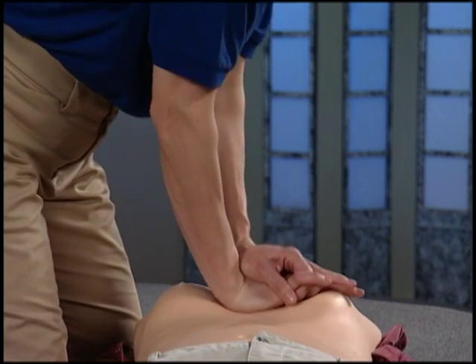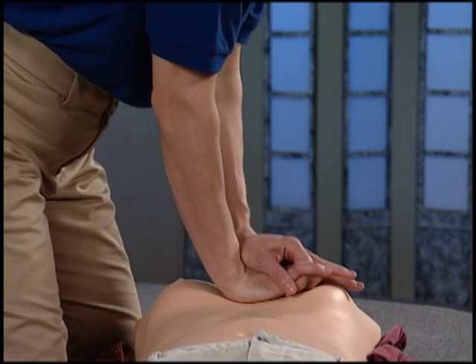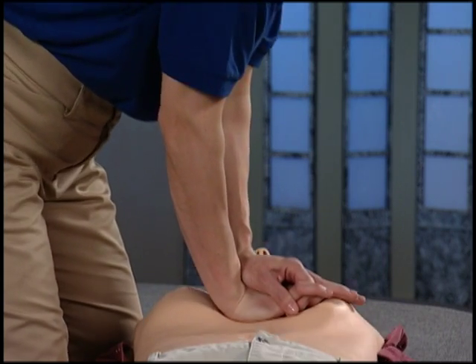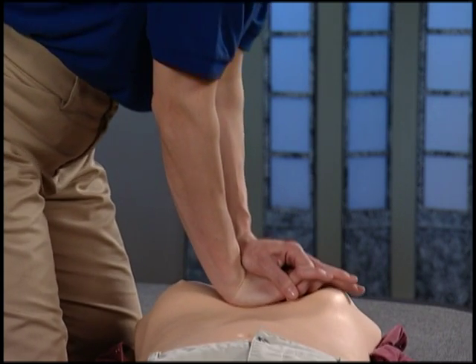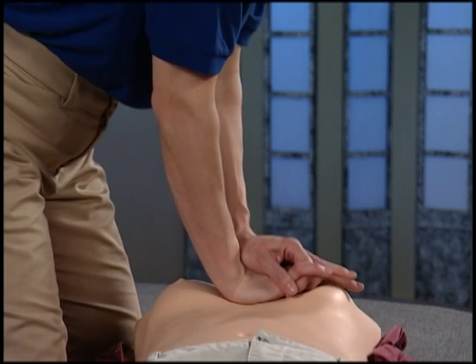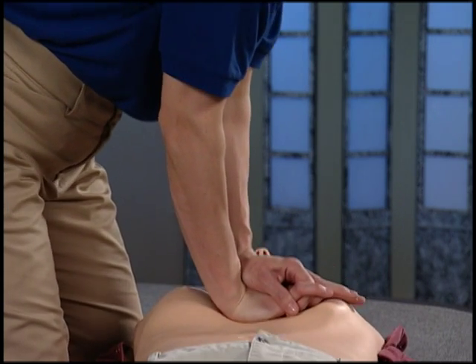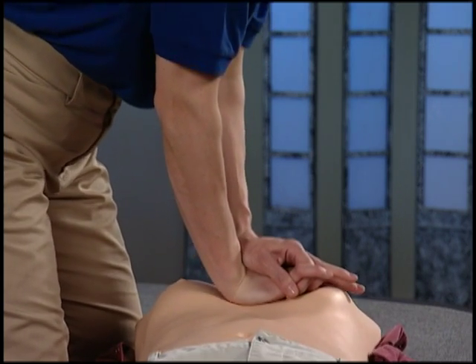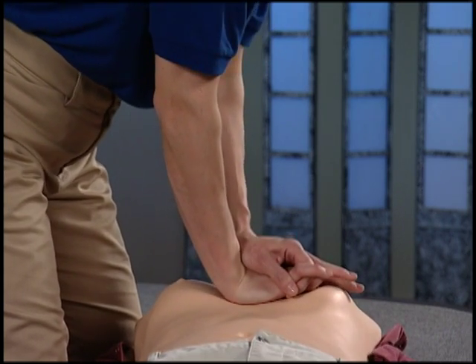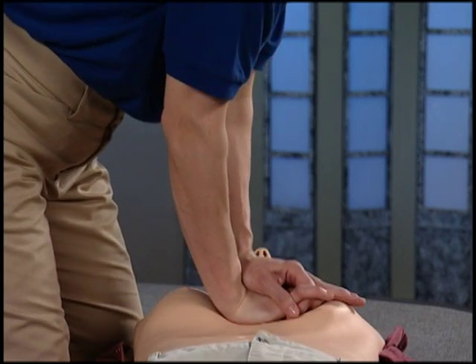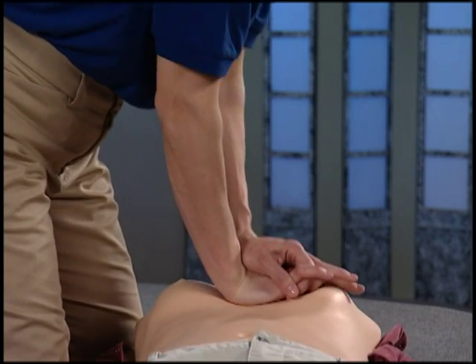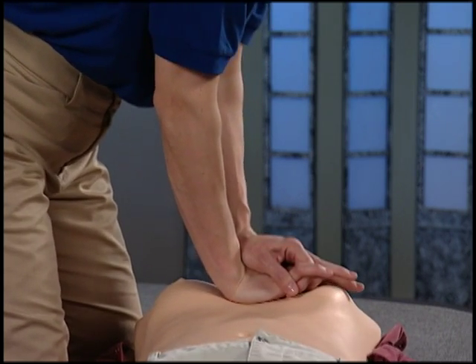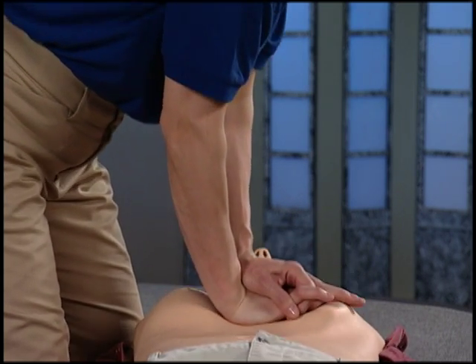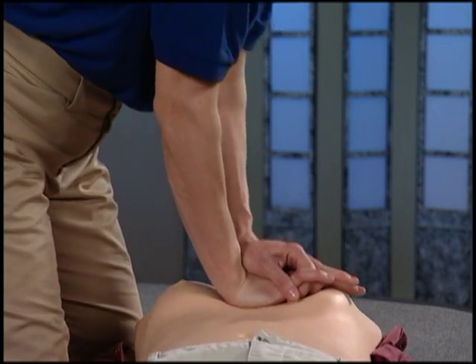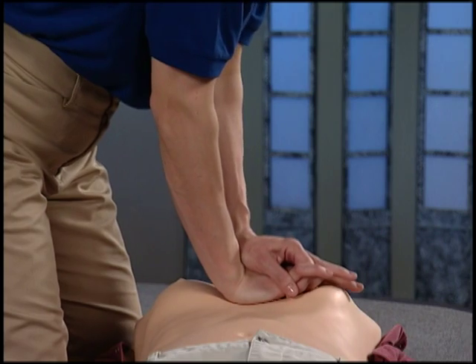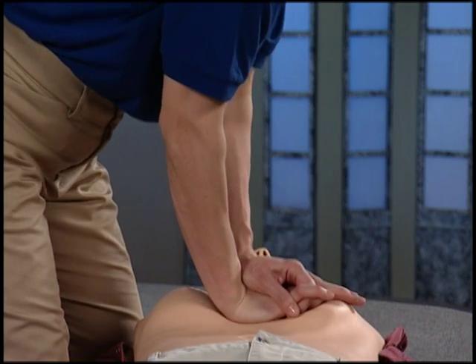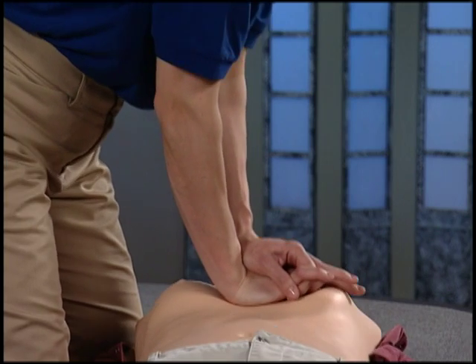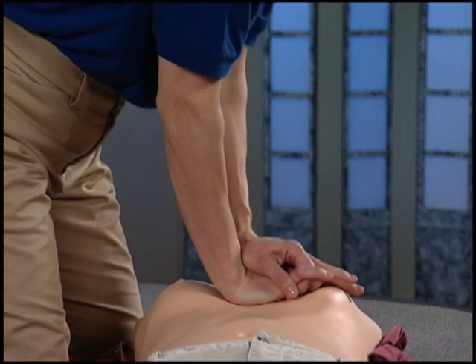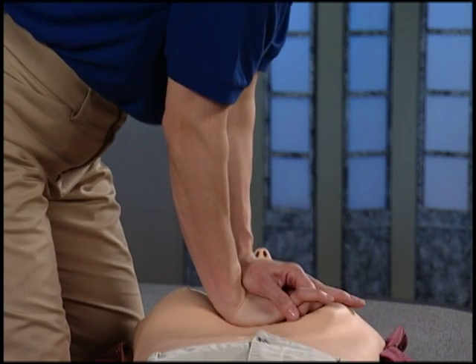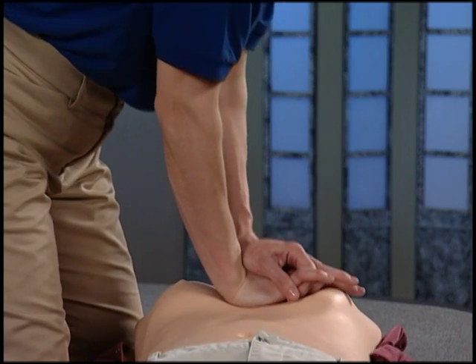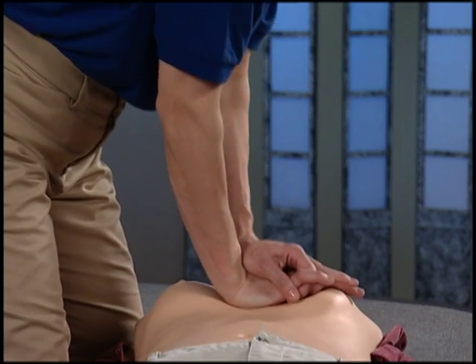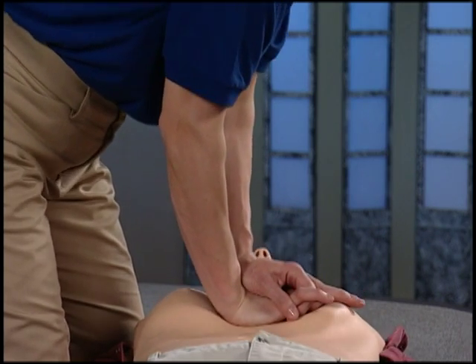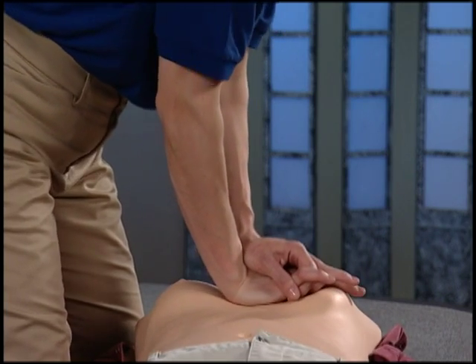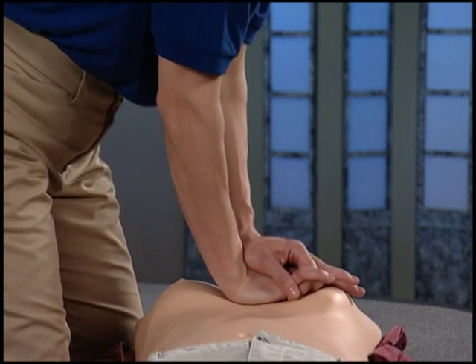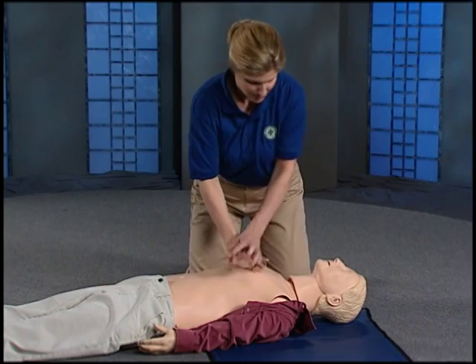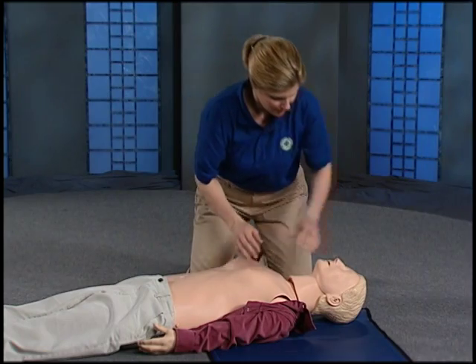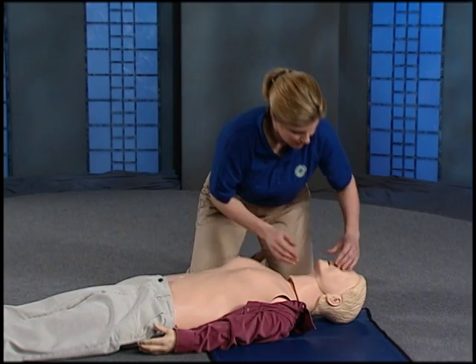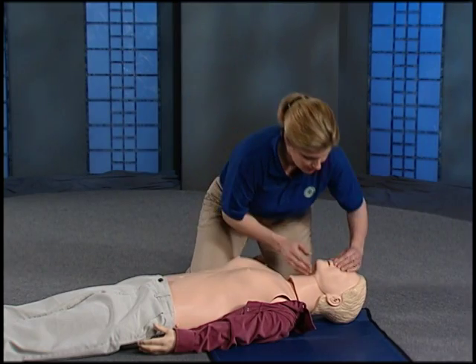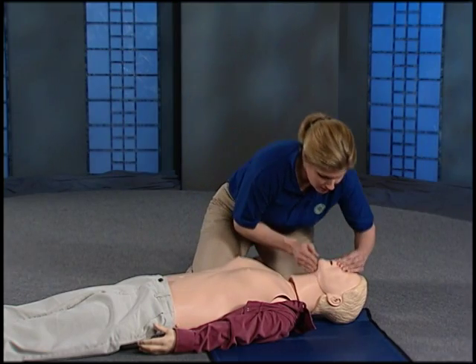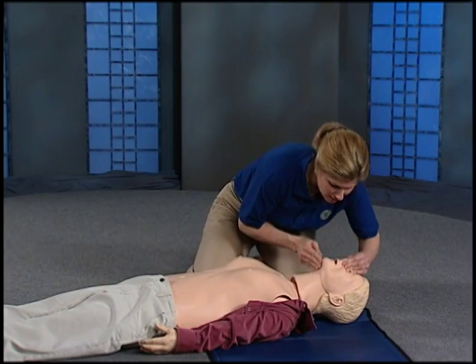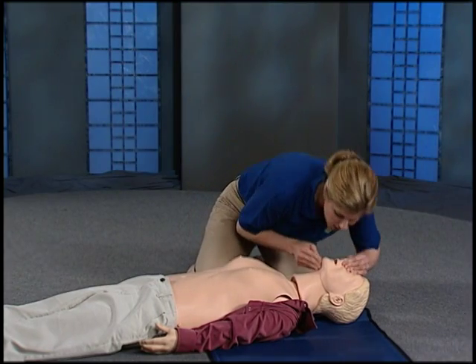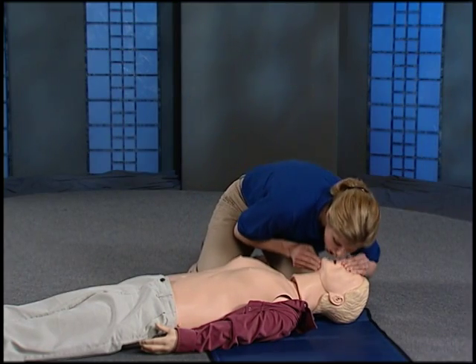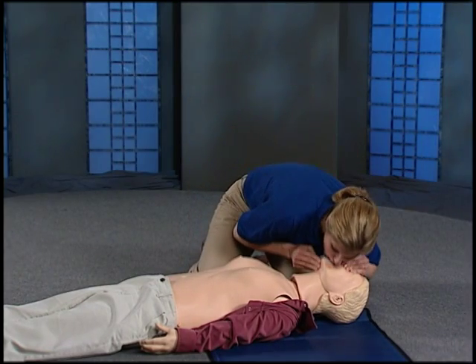Continuing the count: 23, 24, 25, 26, 27, 28, 29, 30. Give two breaths.